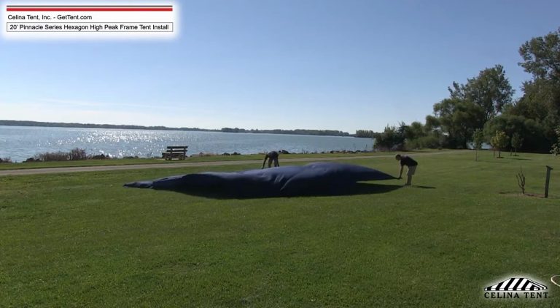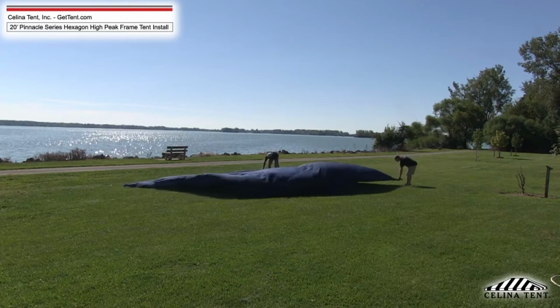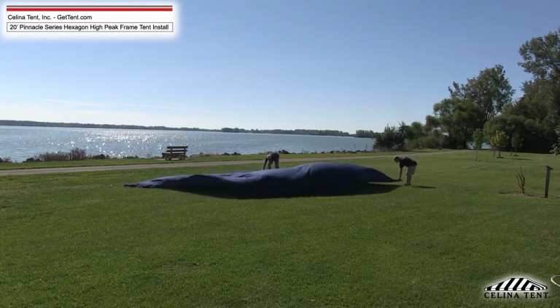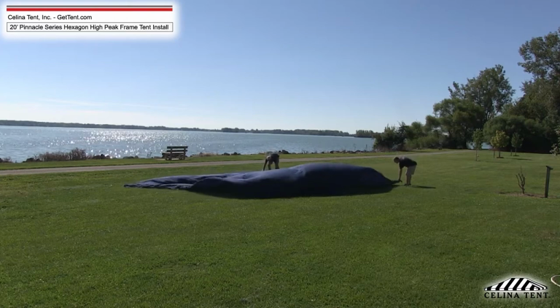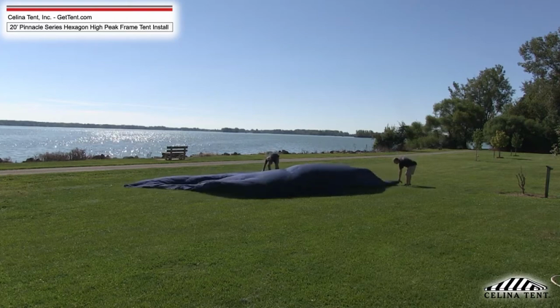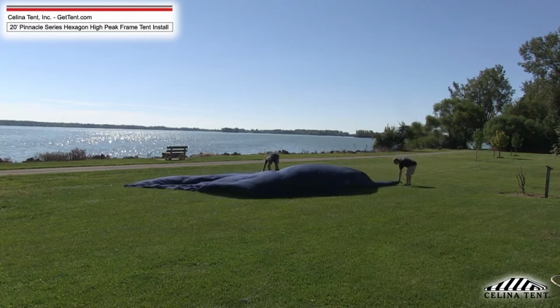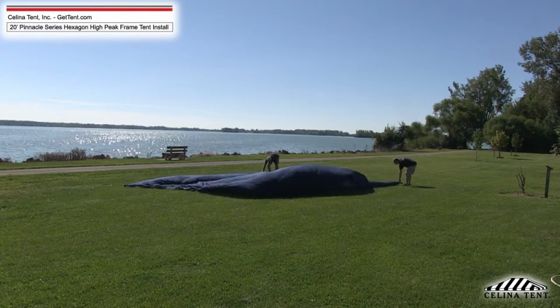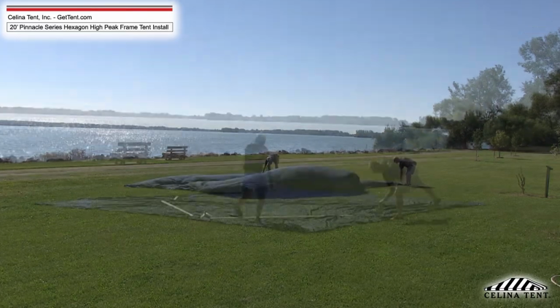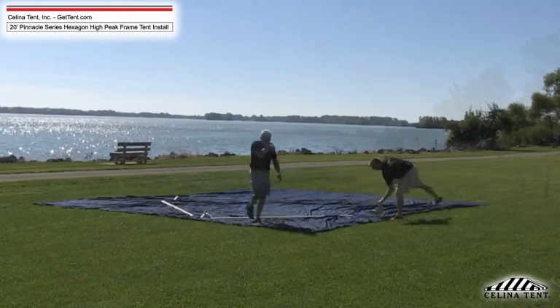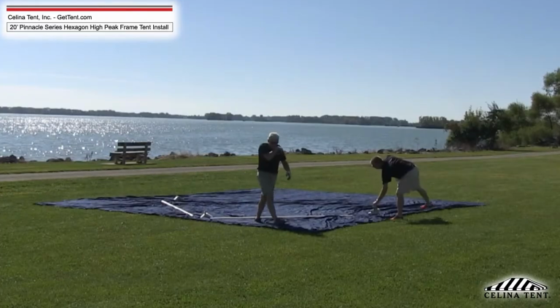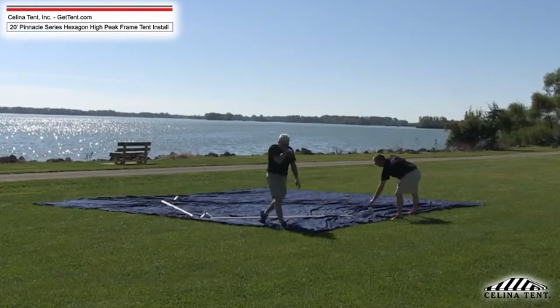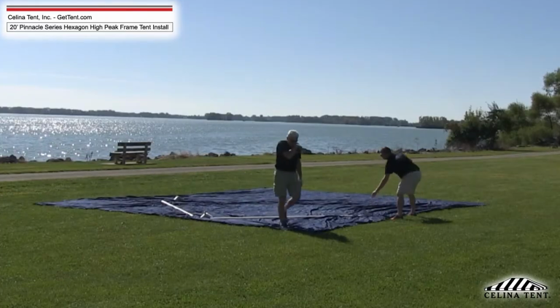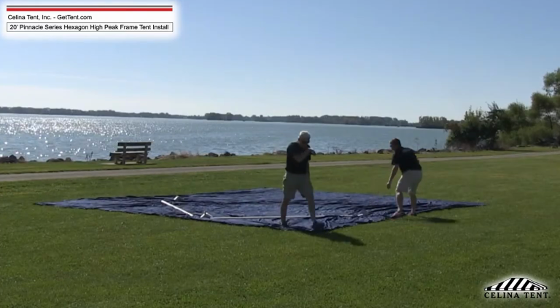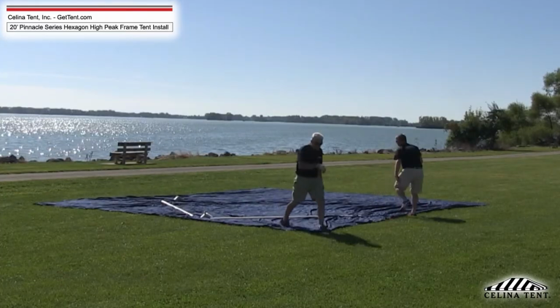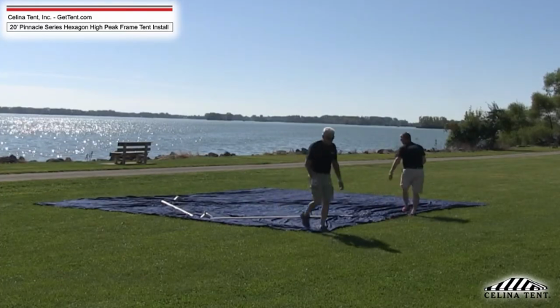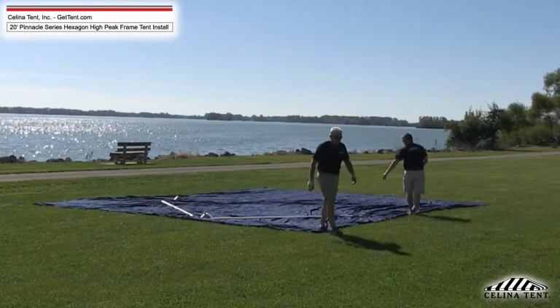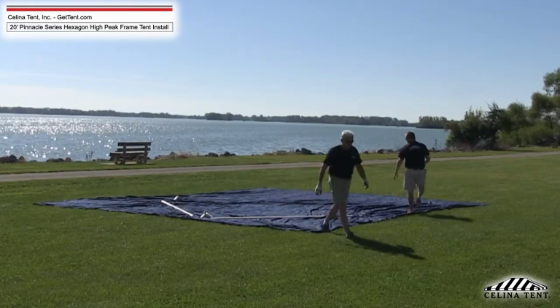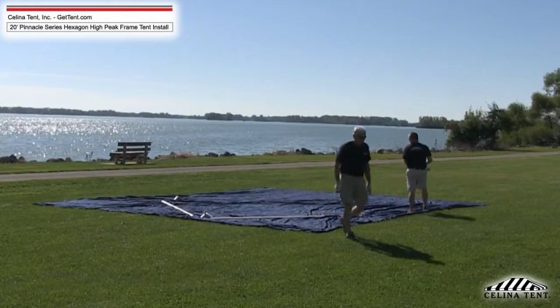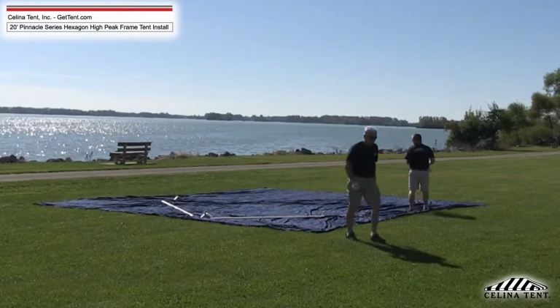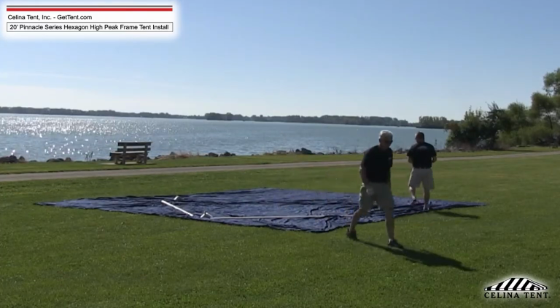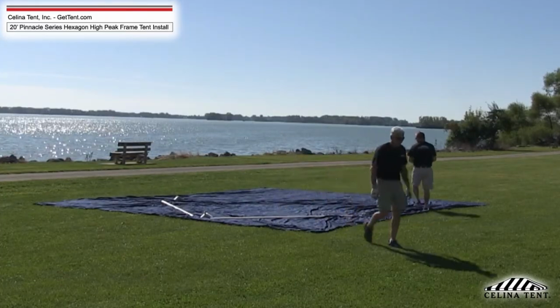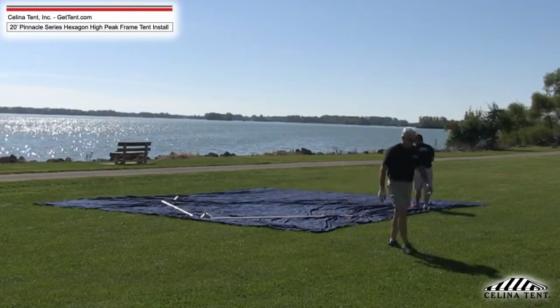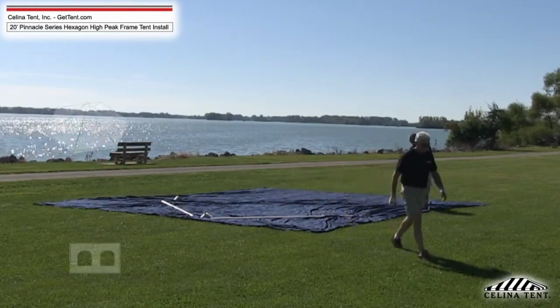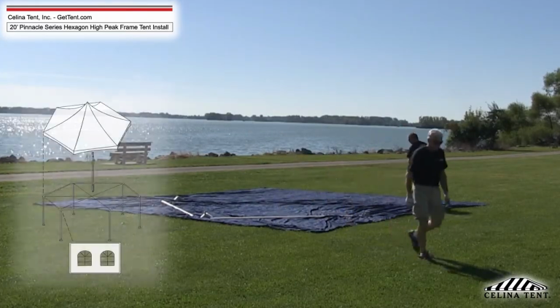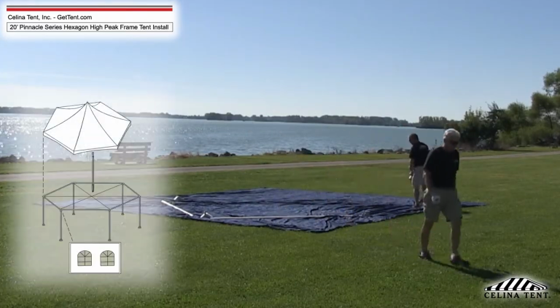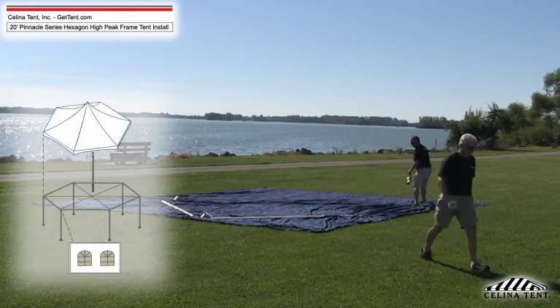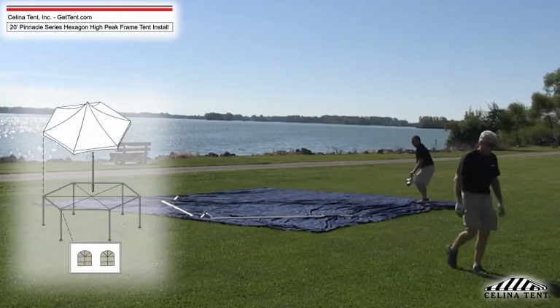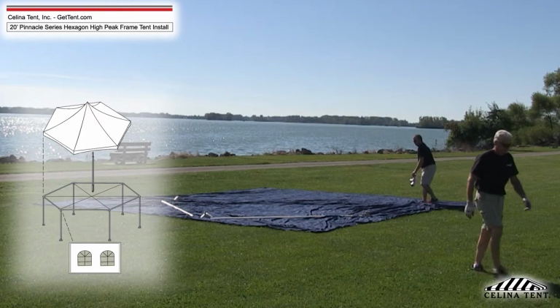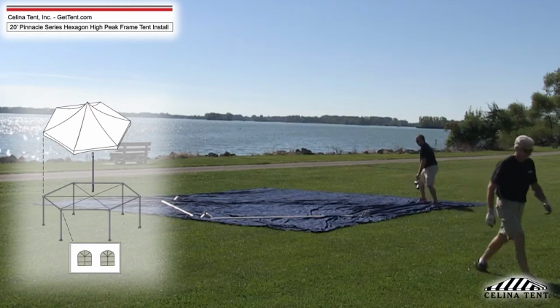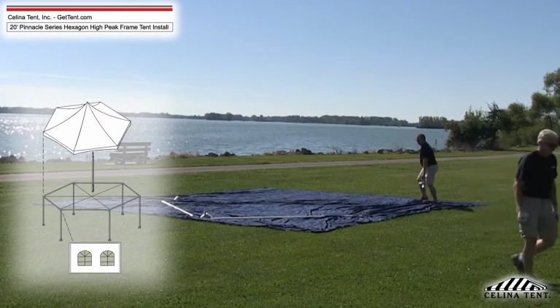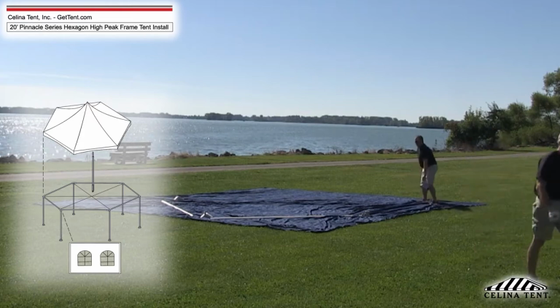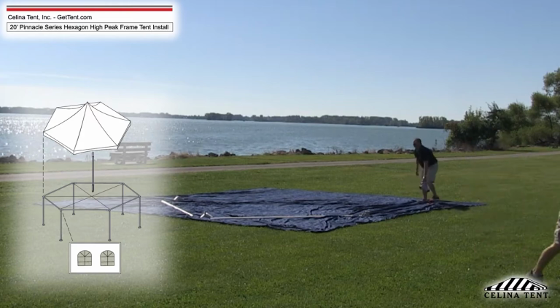Step 2. Place the frame pieces as illustrated in the parts and minimum staking layout in the product manual.